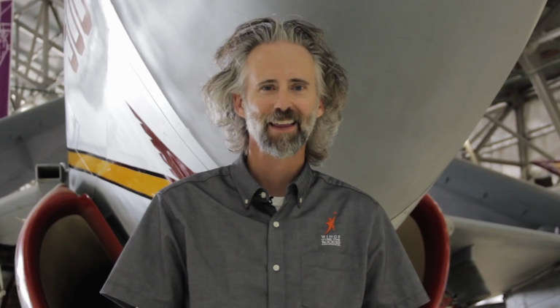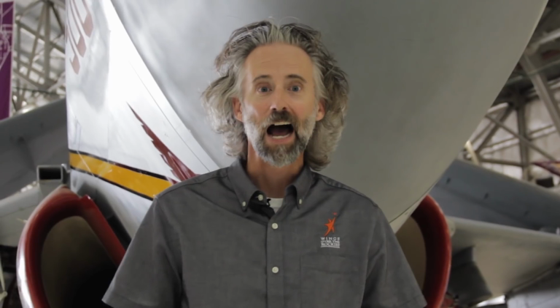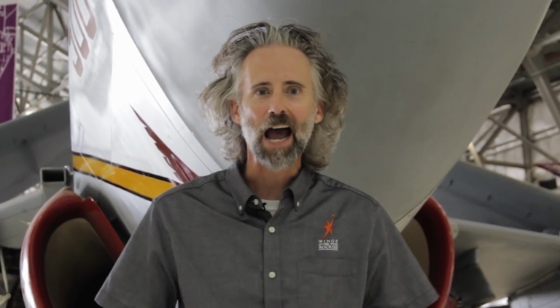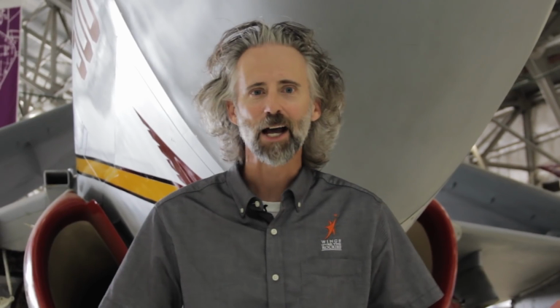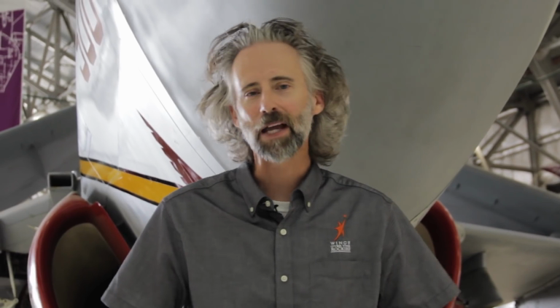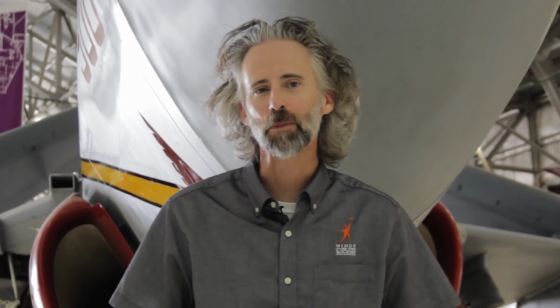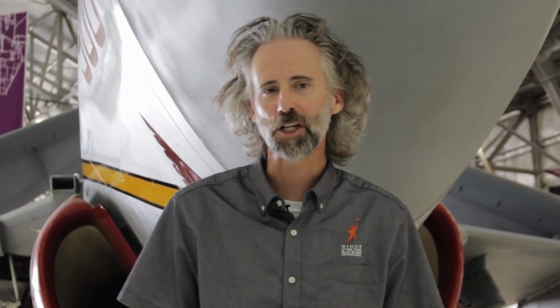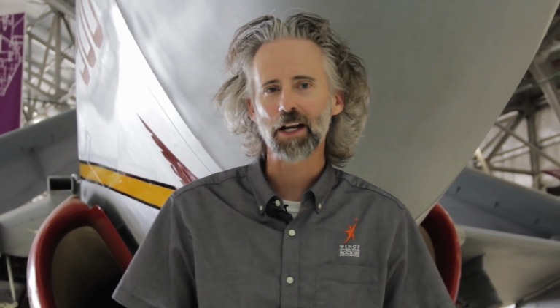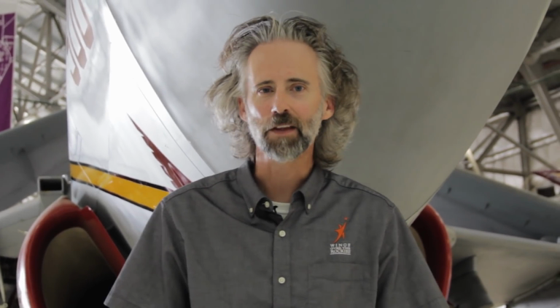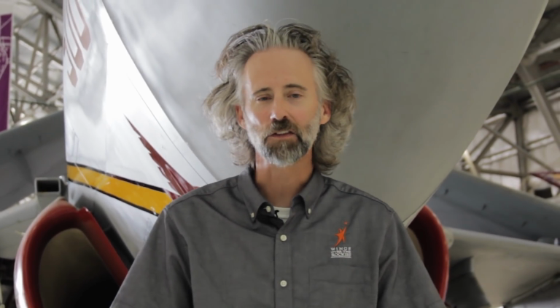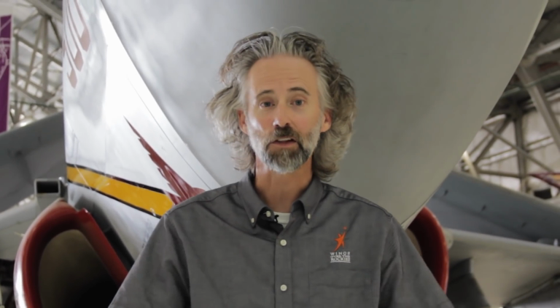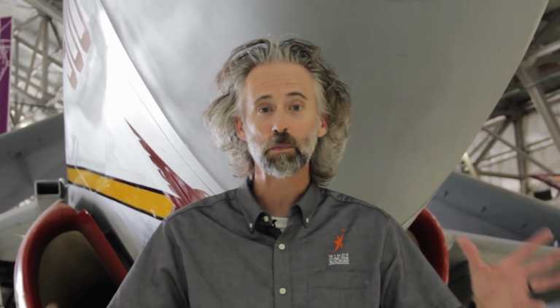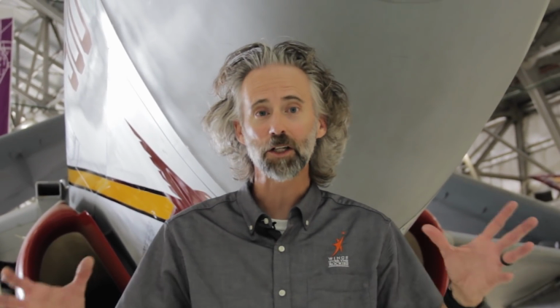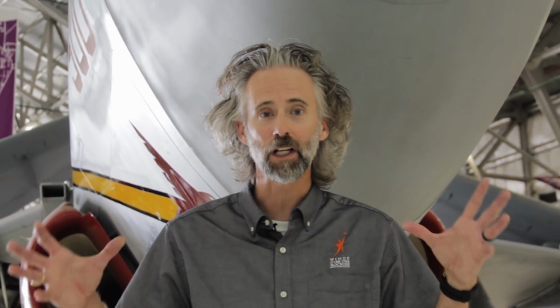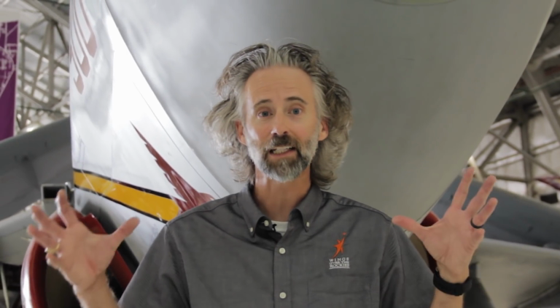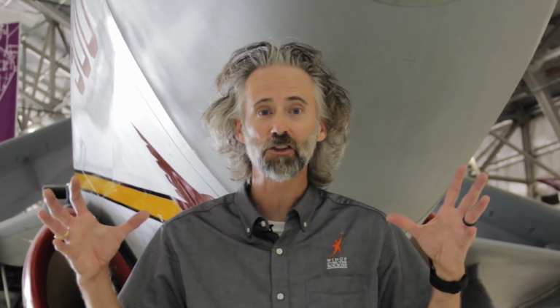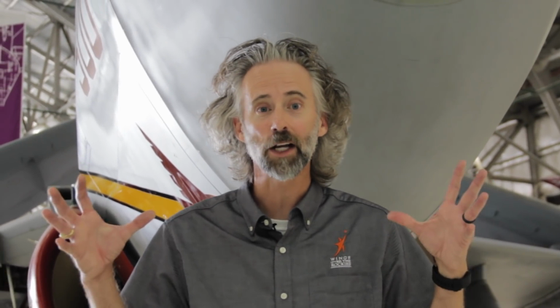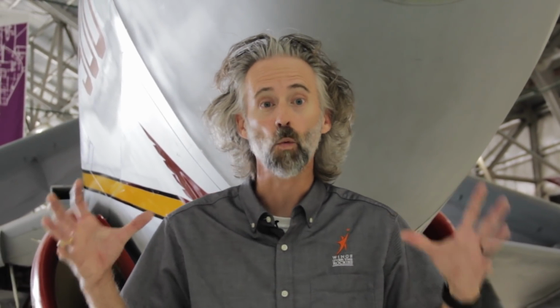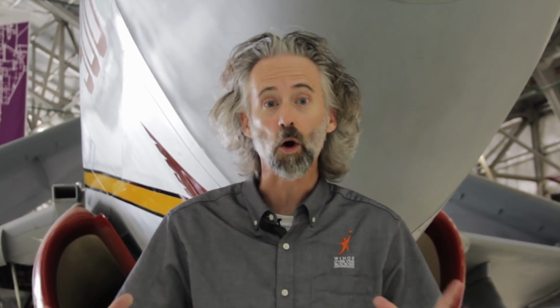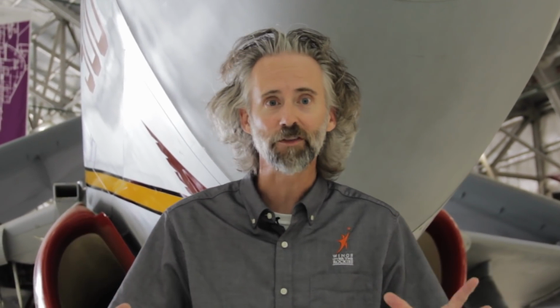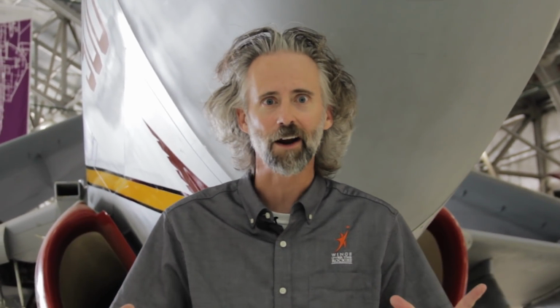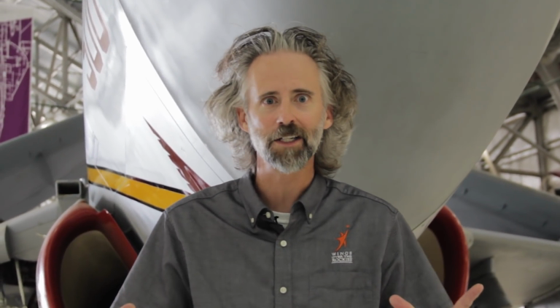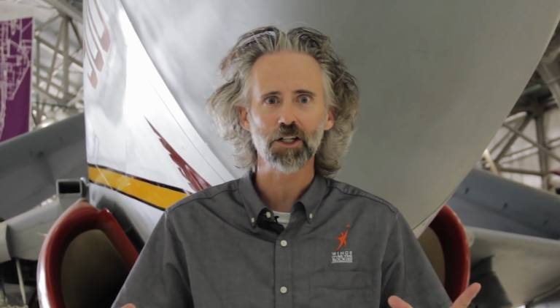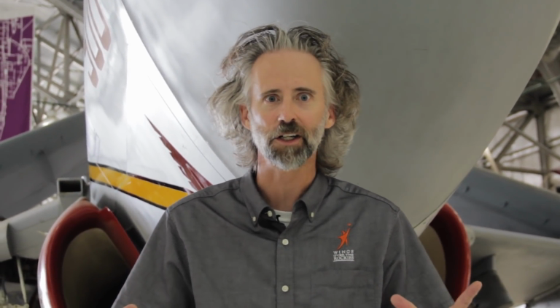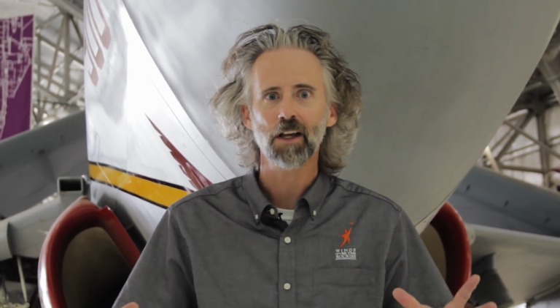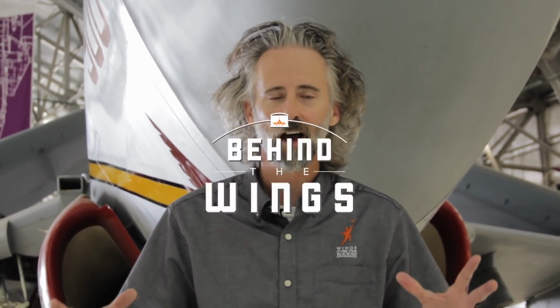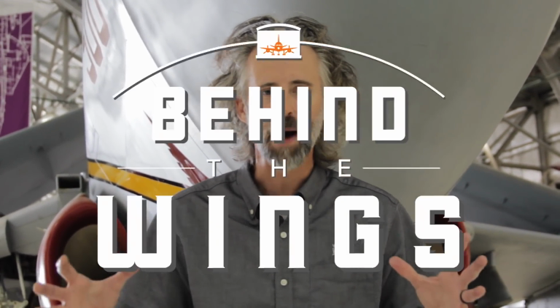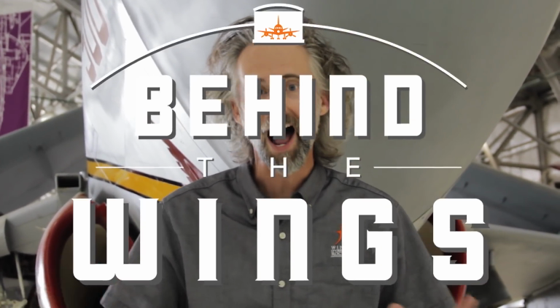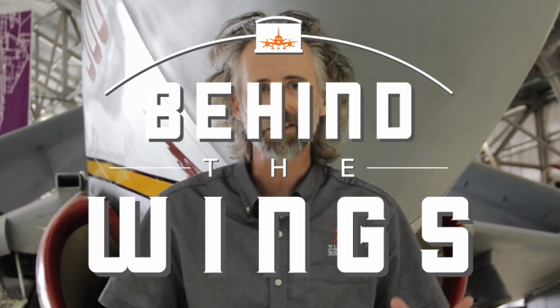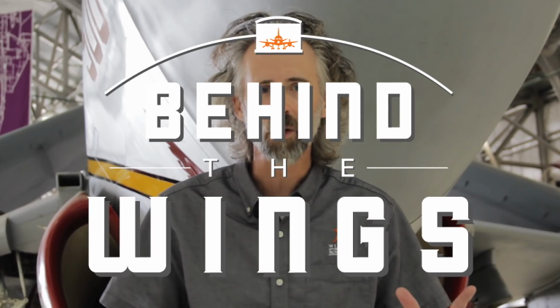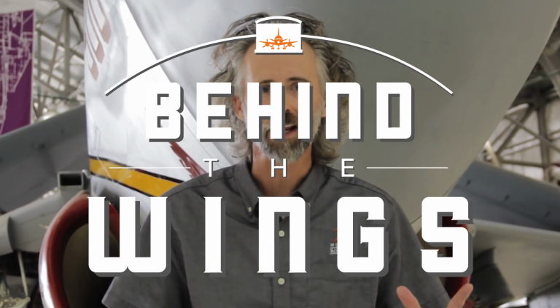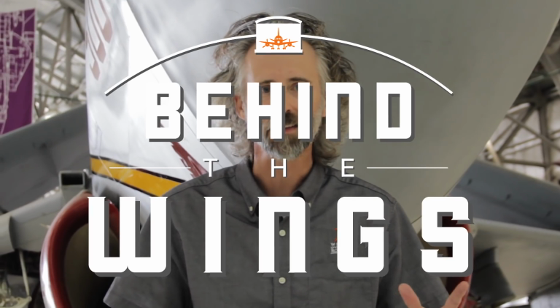Hi, I'm Matthew Burchette, and this is a special electronic warfare edition of Behind the Wings.